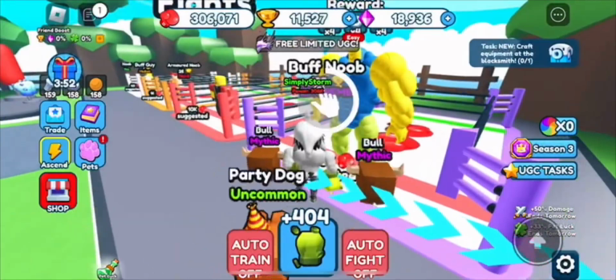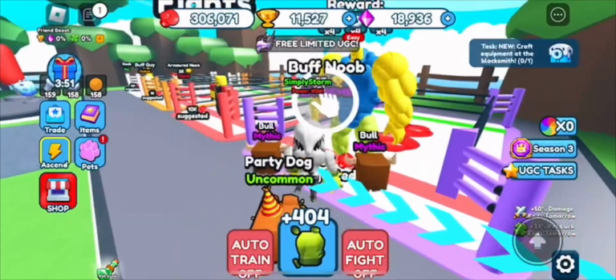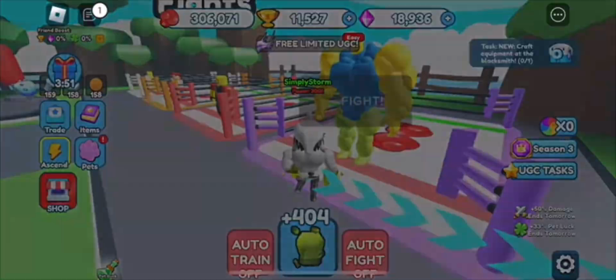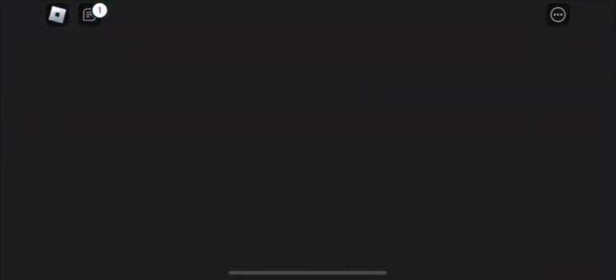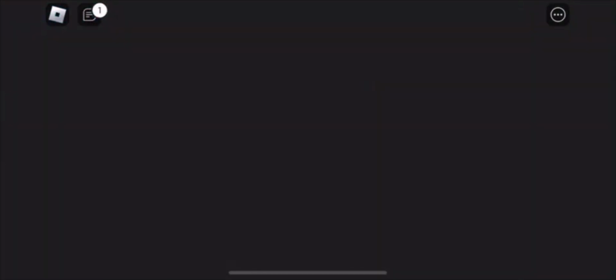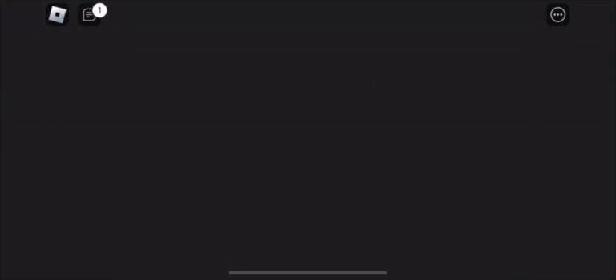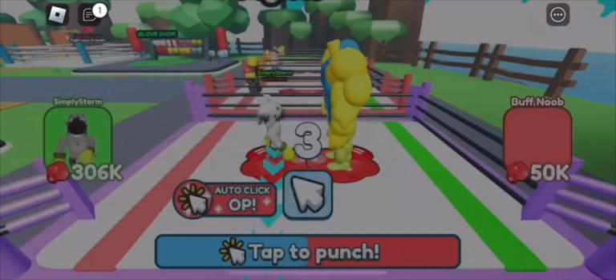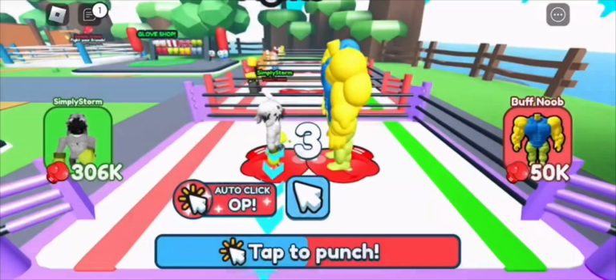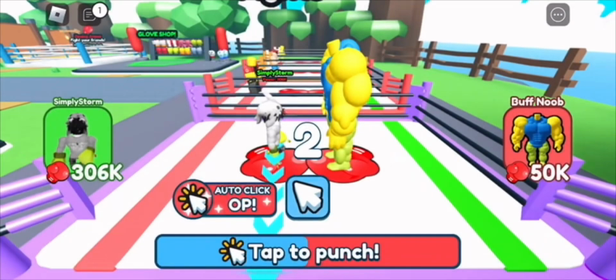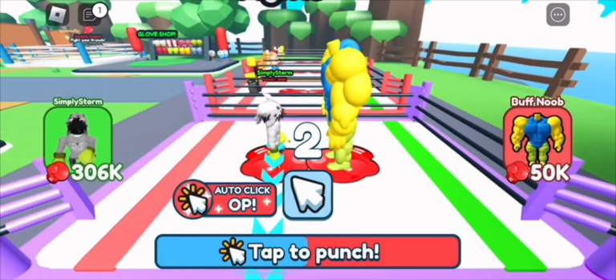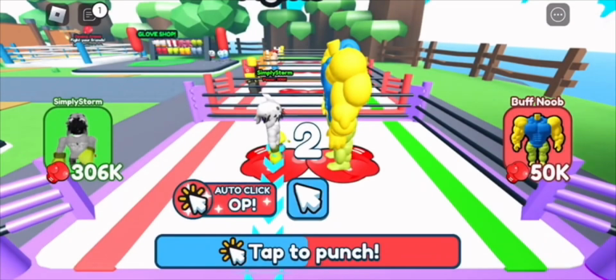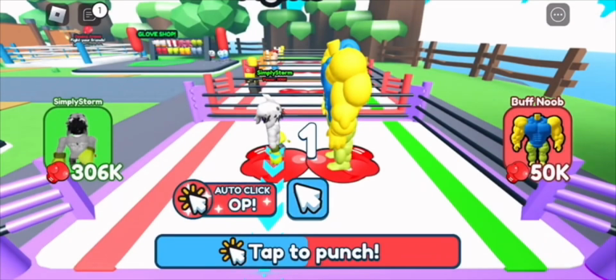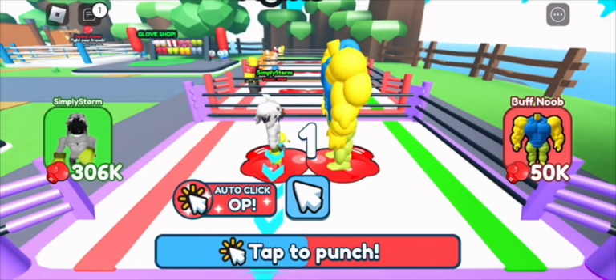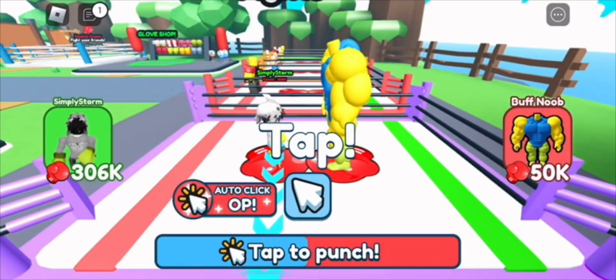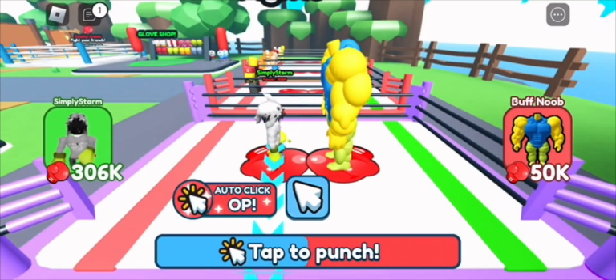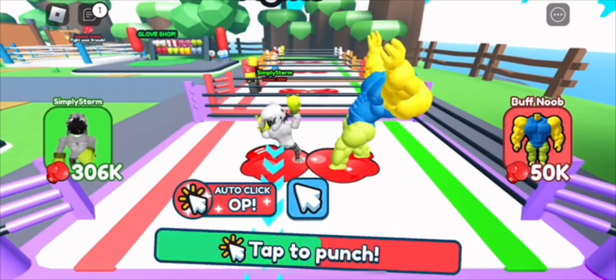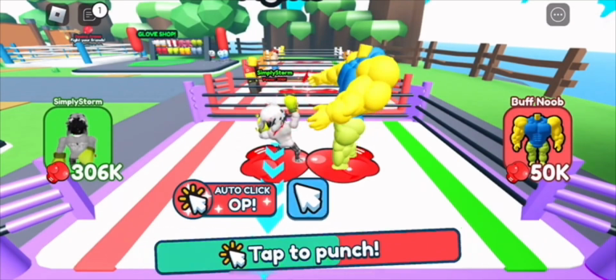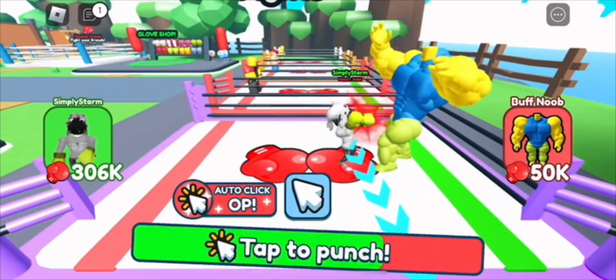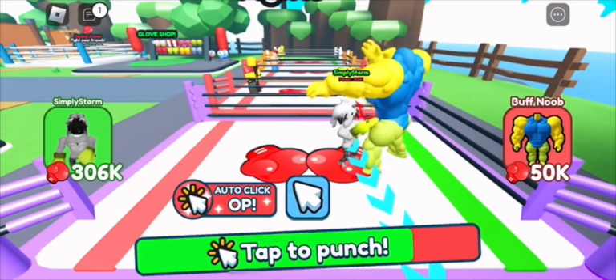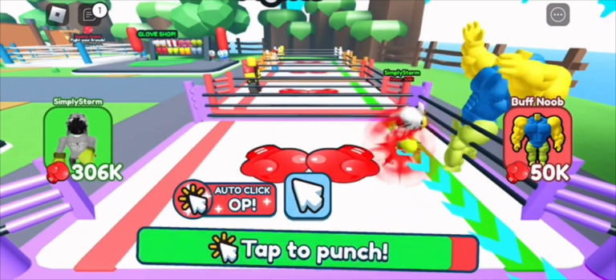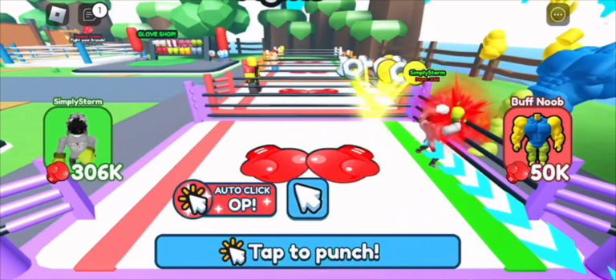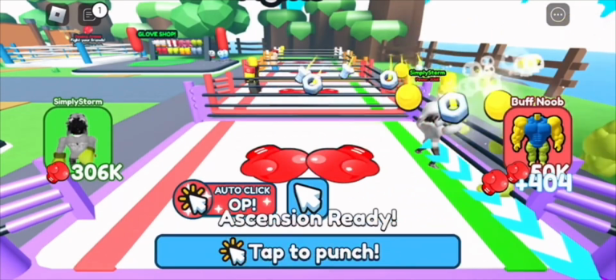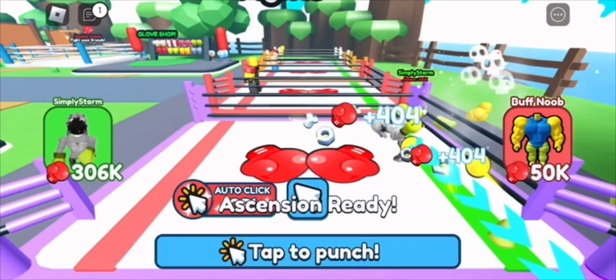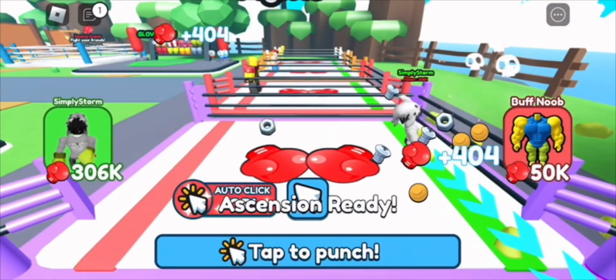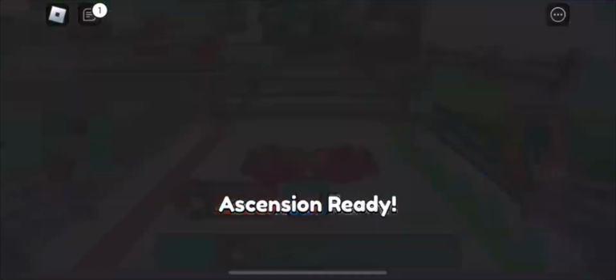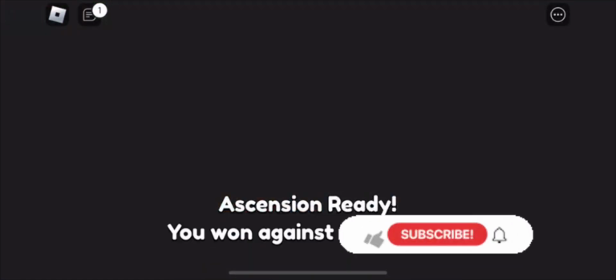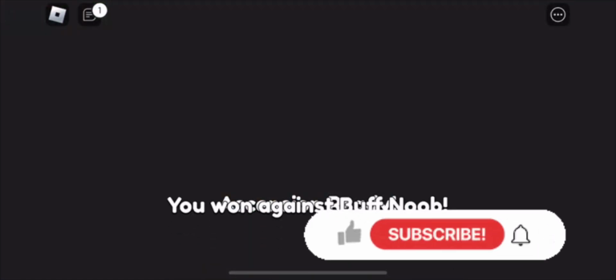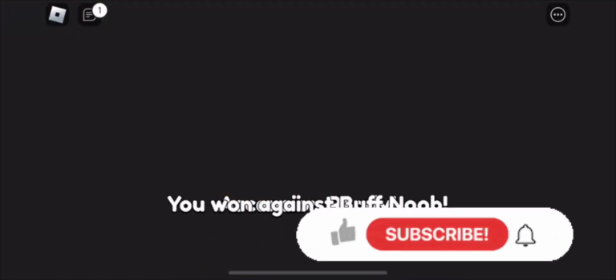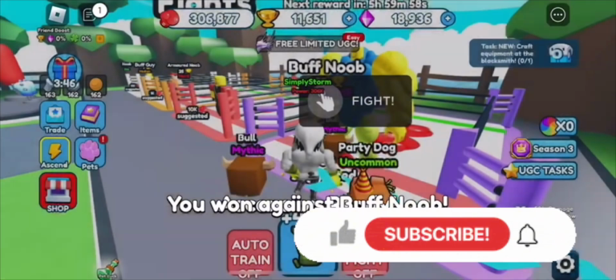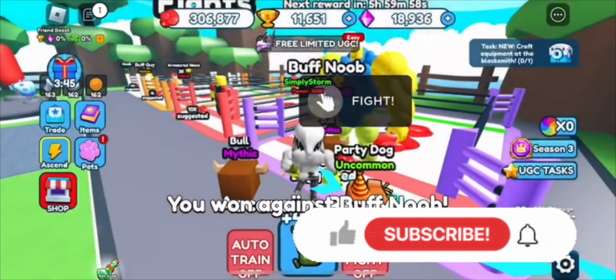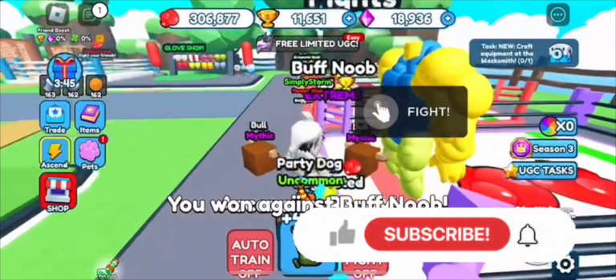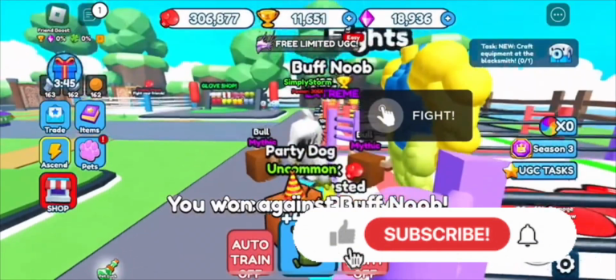Just keep hatching. The second task is right over here — the buff noob — and yeah, basically just defeat him, and then that's your second quest done.